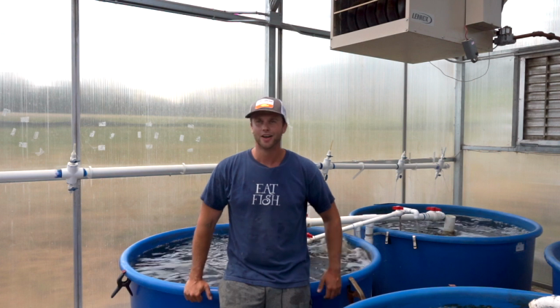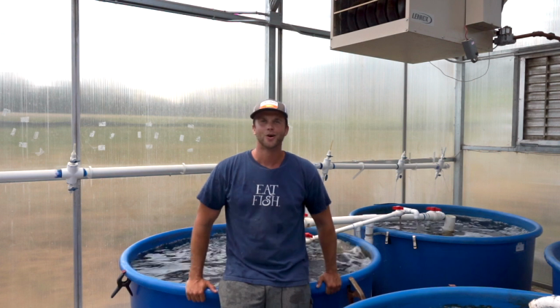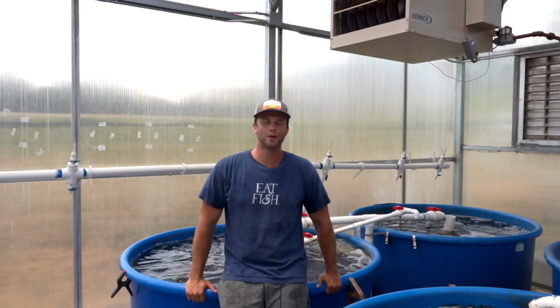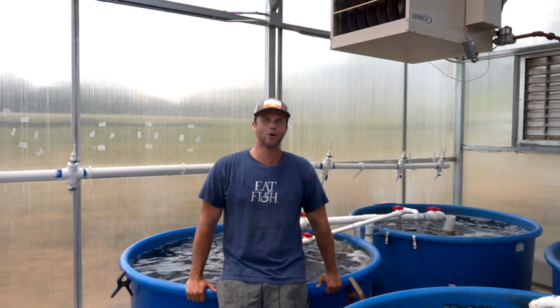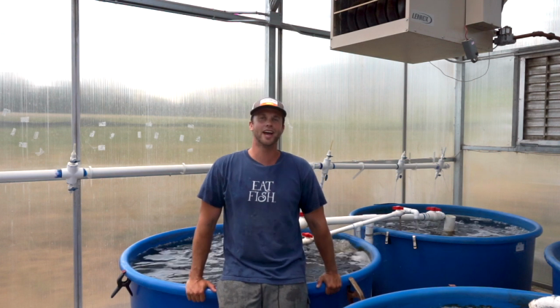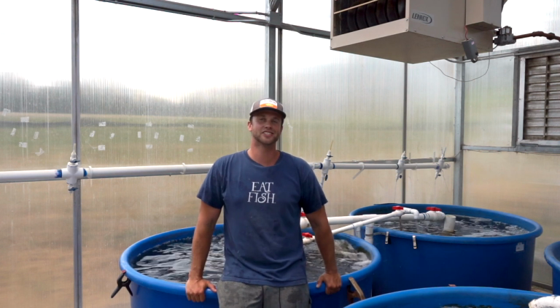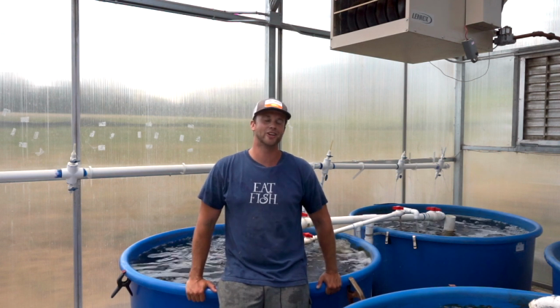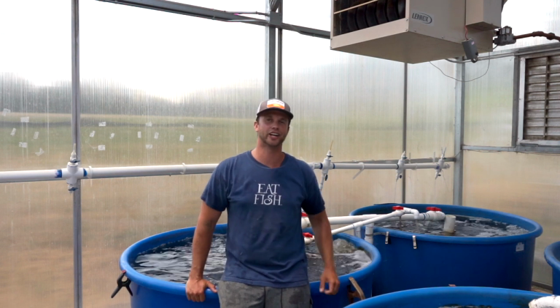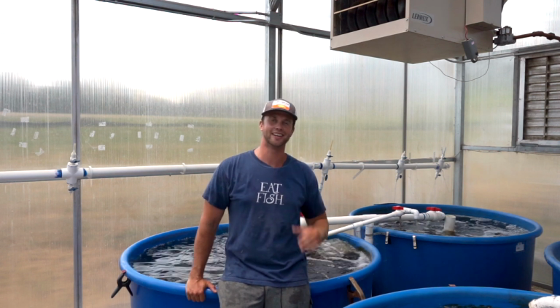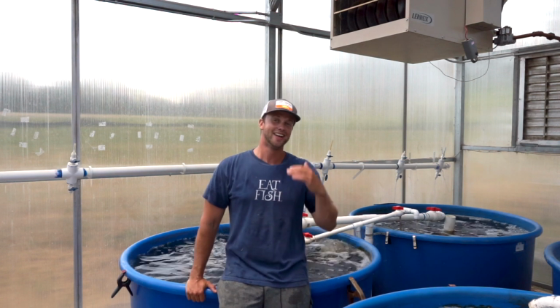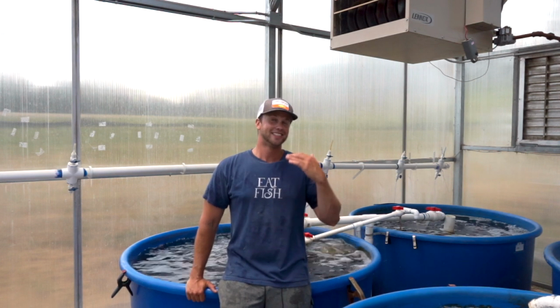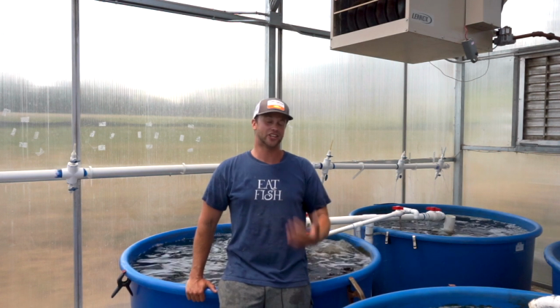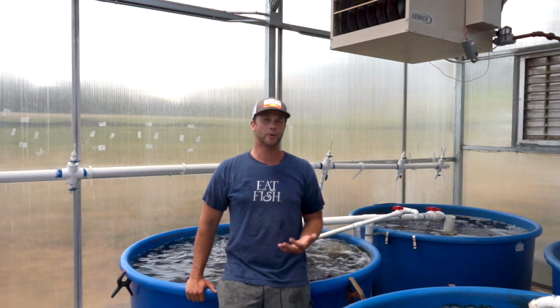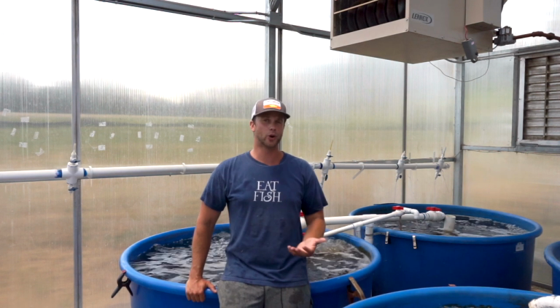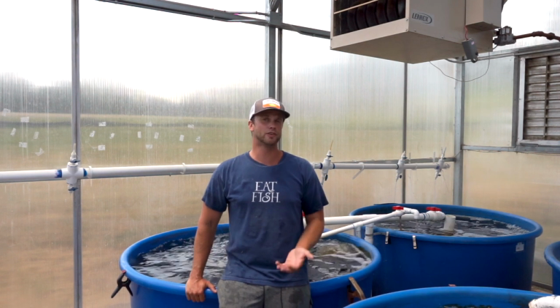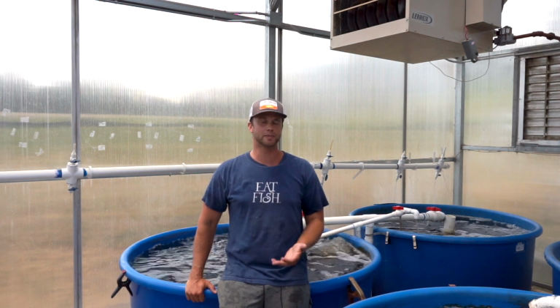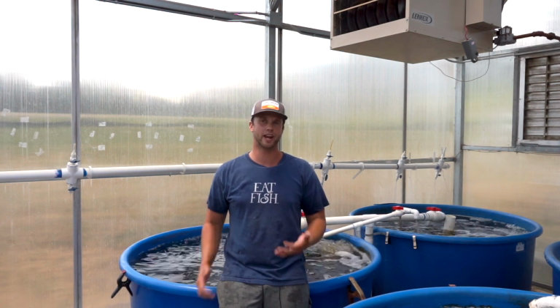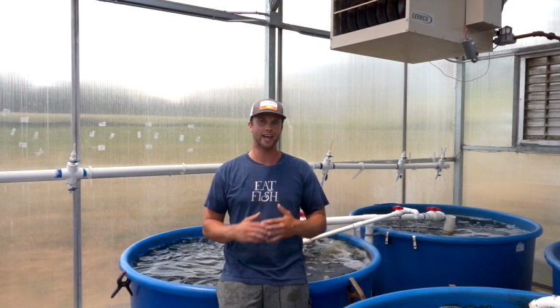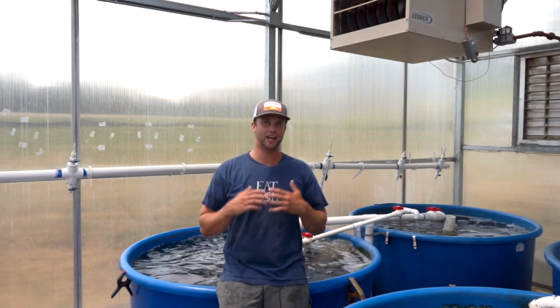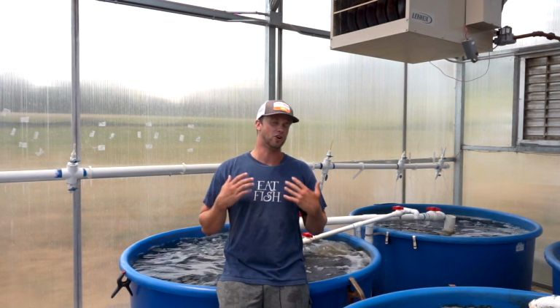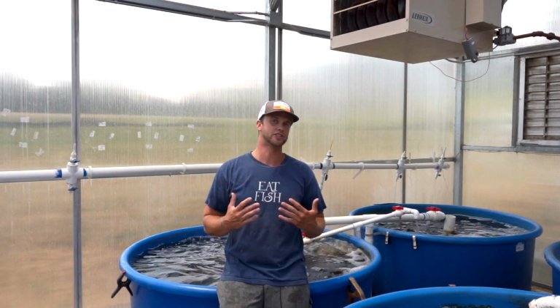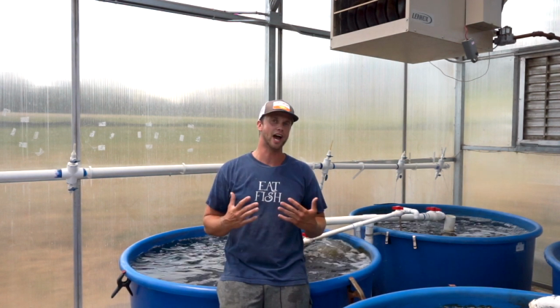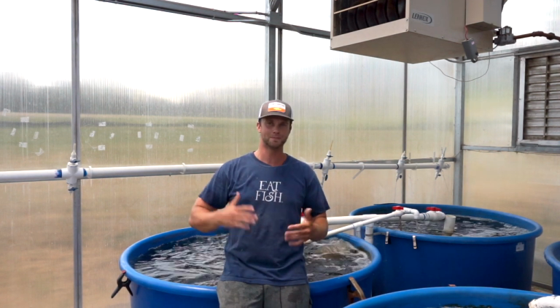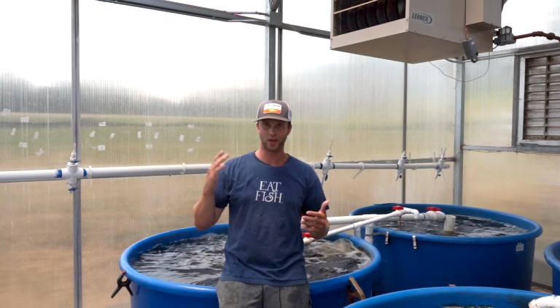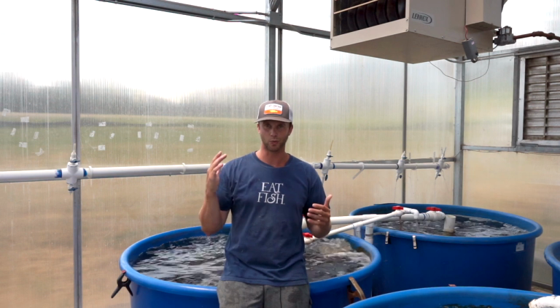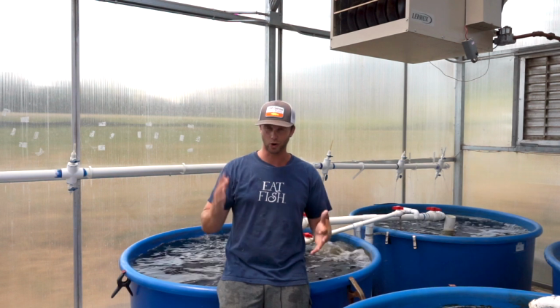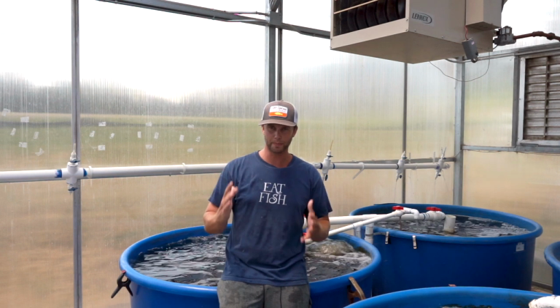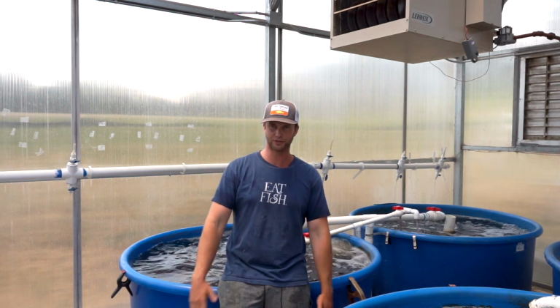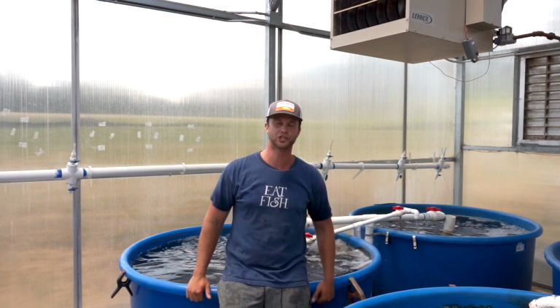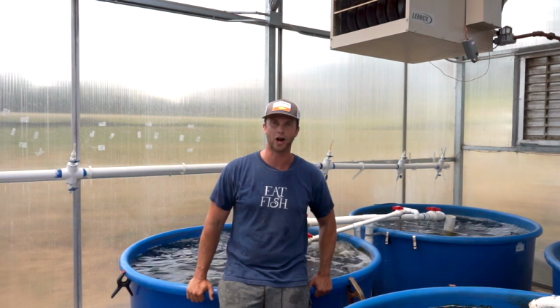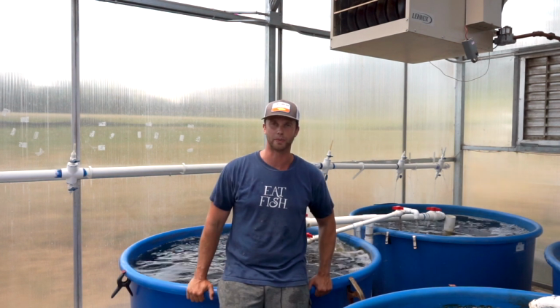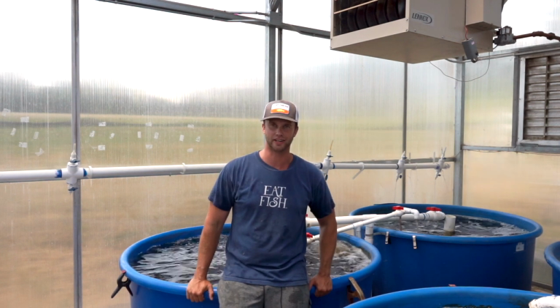What up grow gang, it's Tyler checking in. Today I want to go over something that I get asked all the time: what are the best fish for aquaponics?